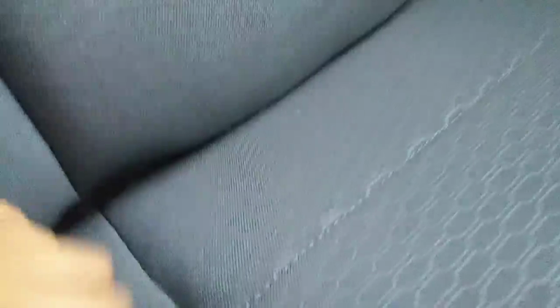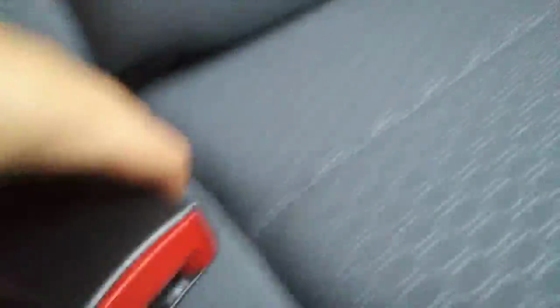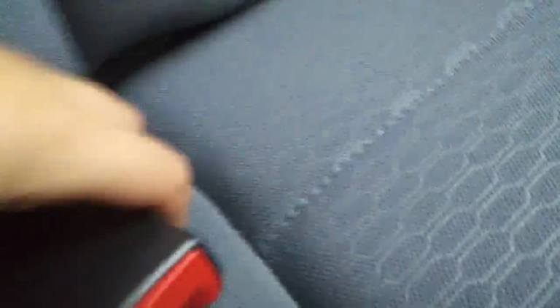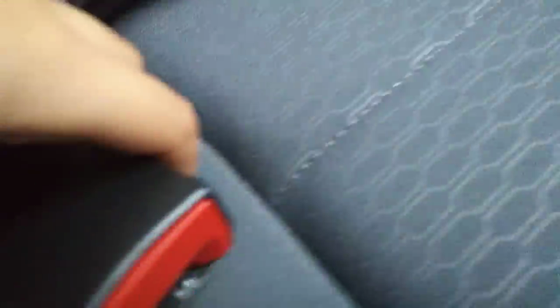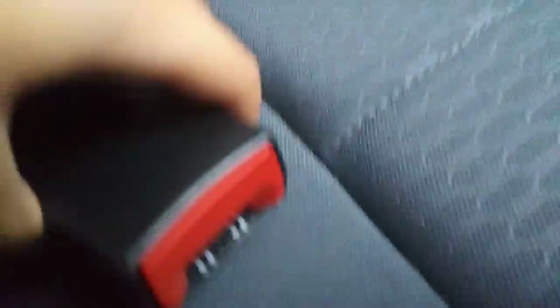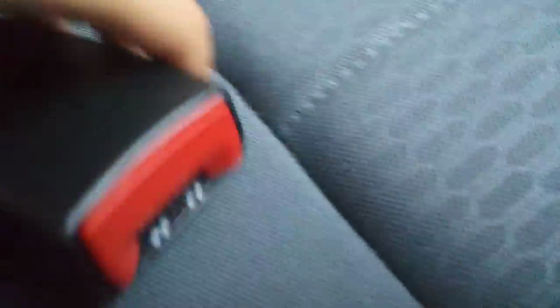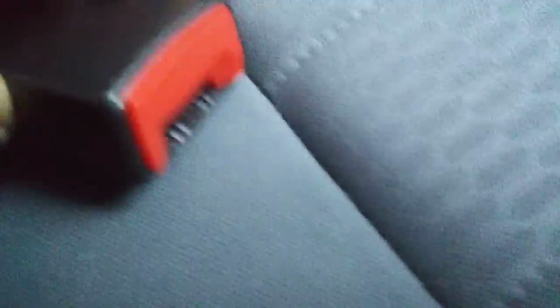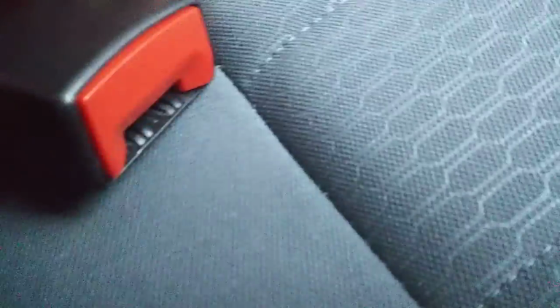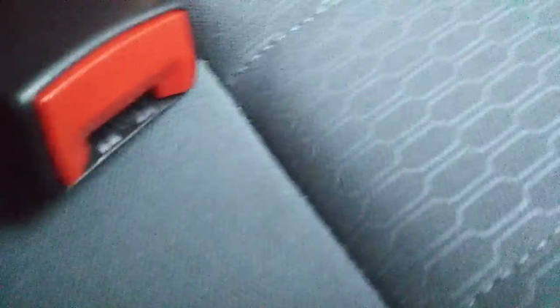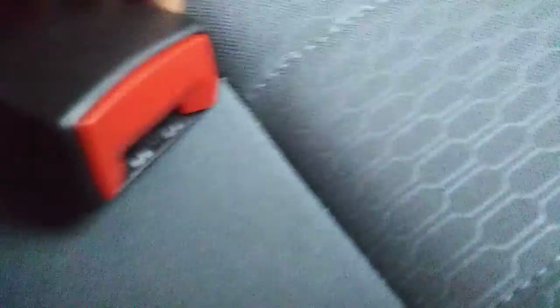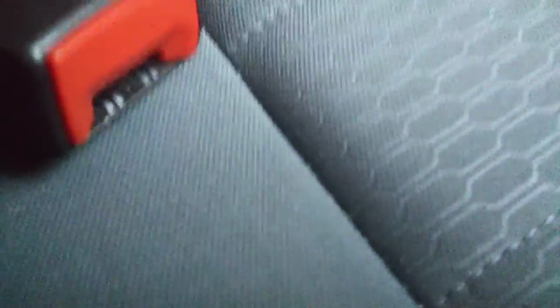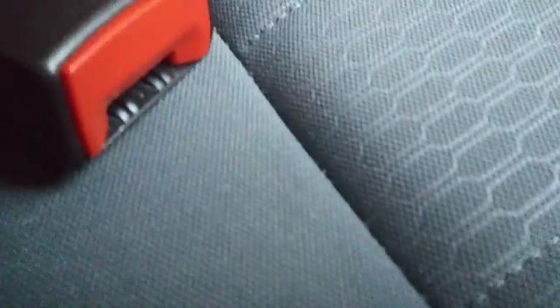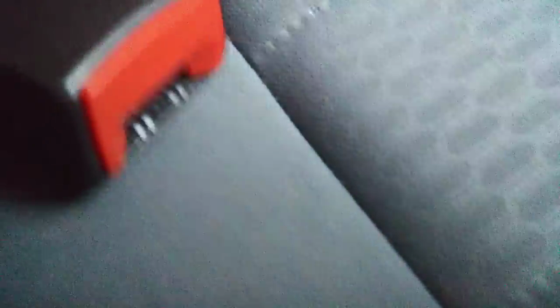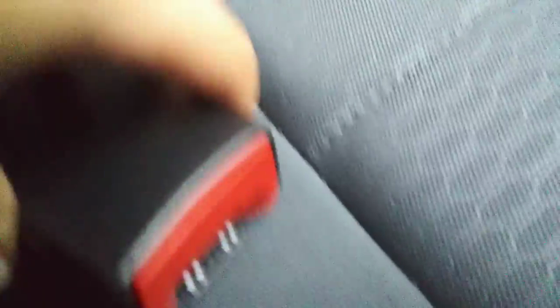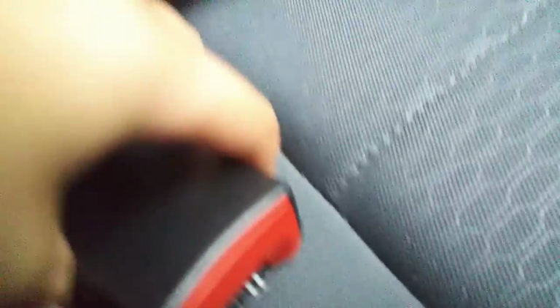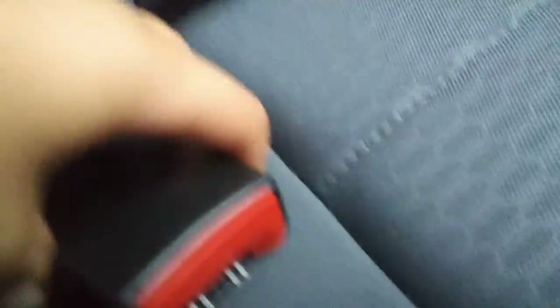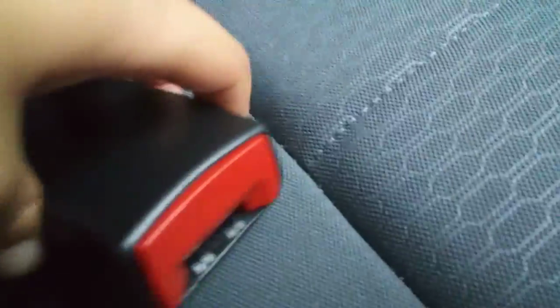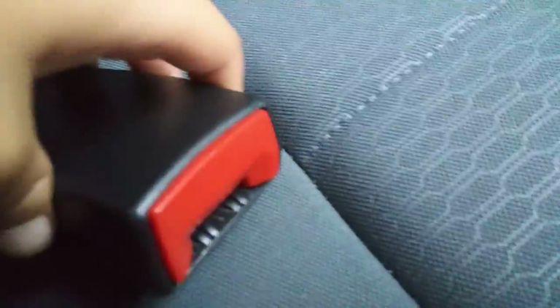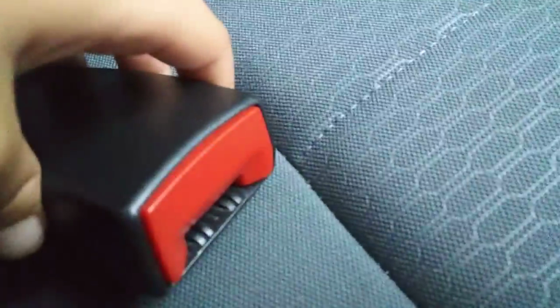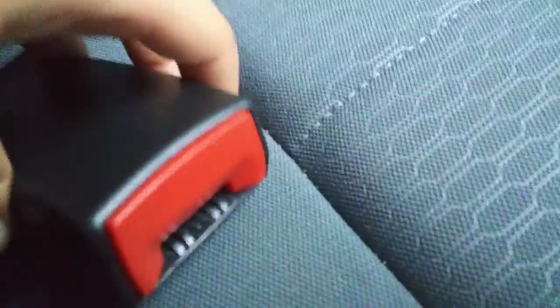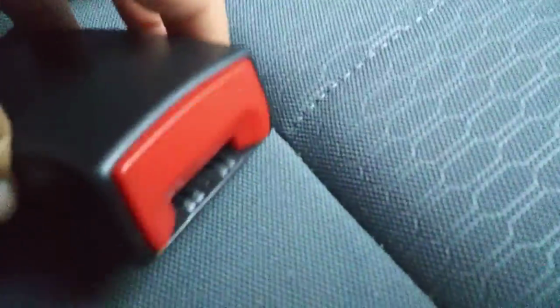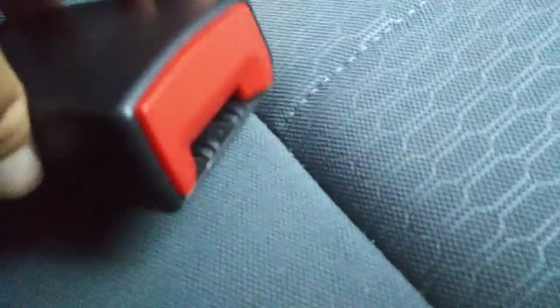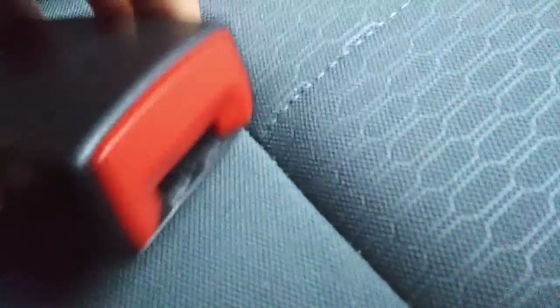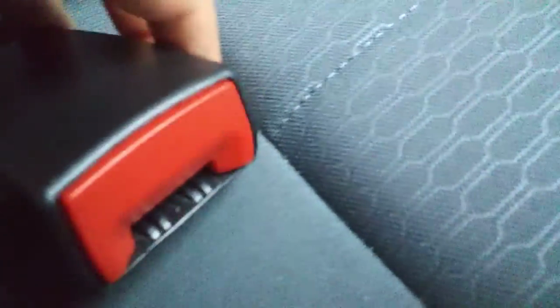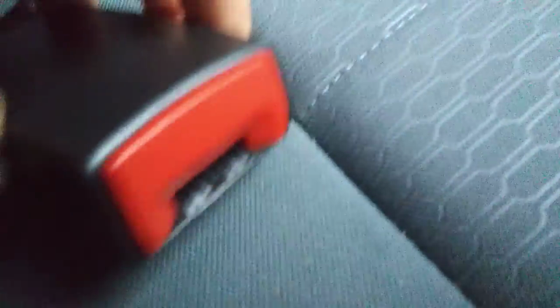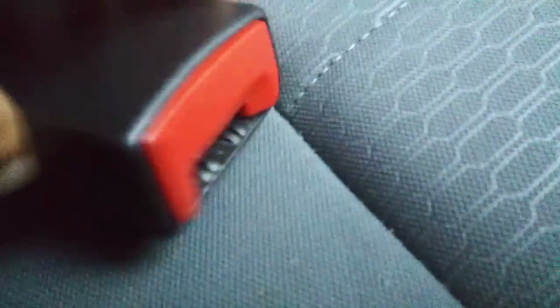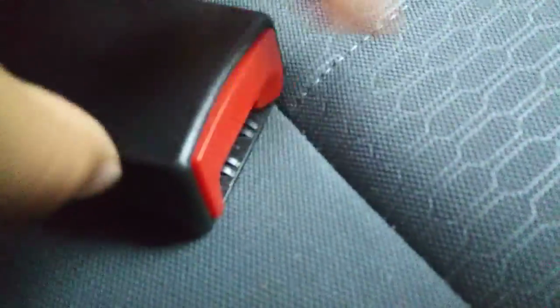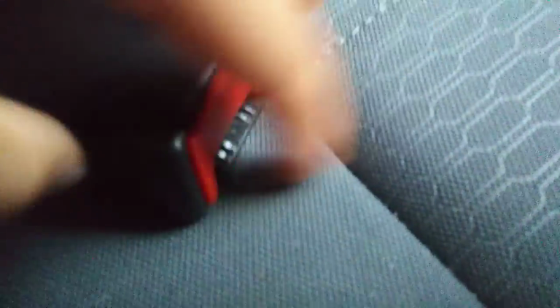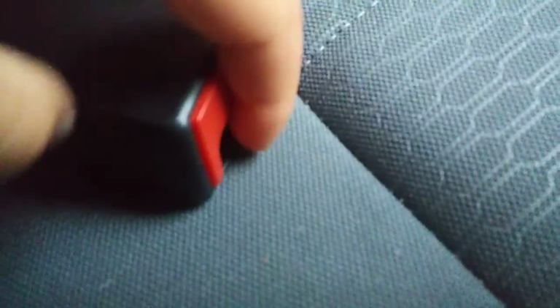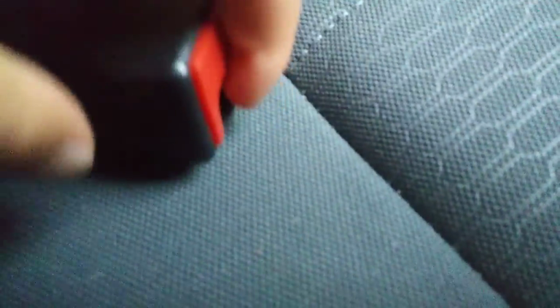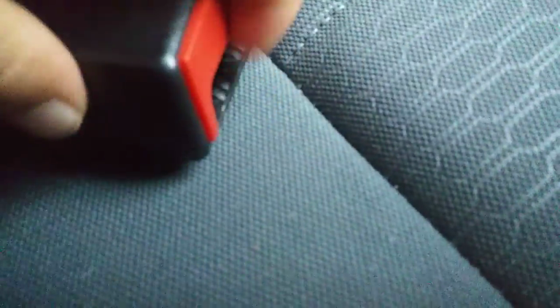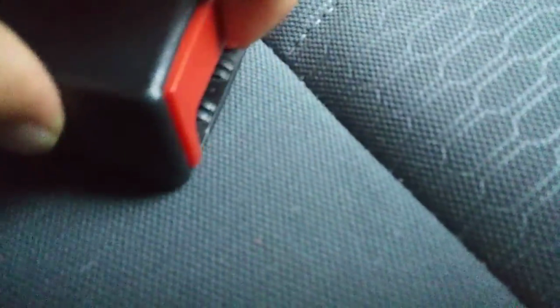Hello everybody, I'm going to tell you about a seatbelt.